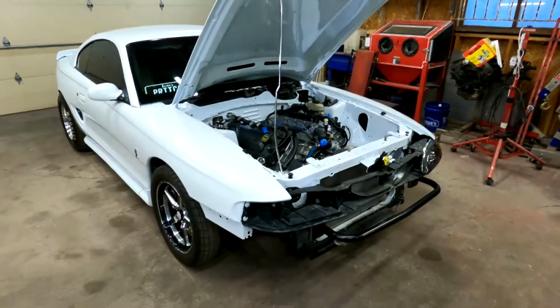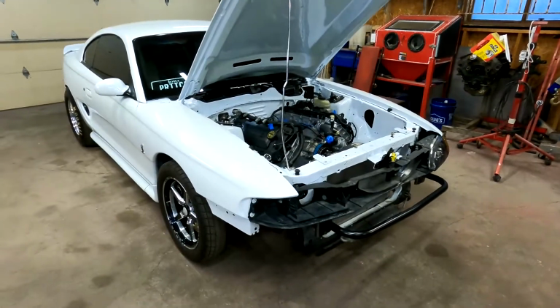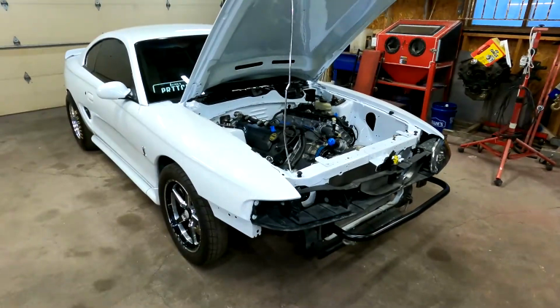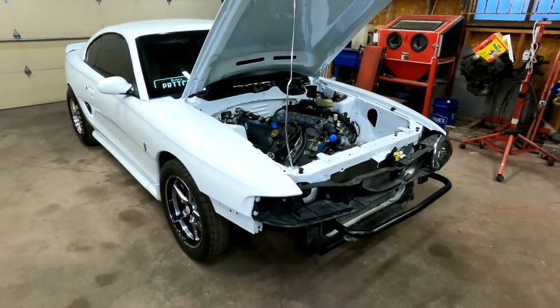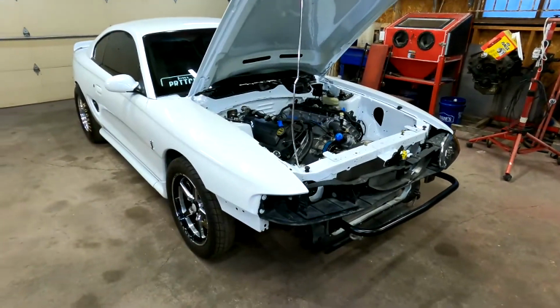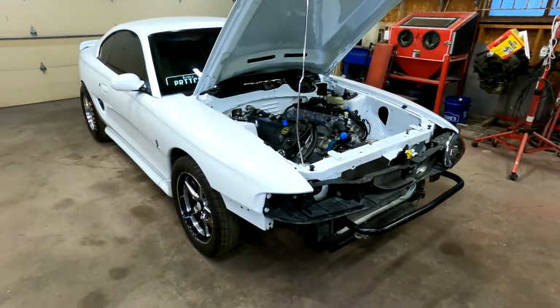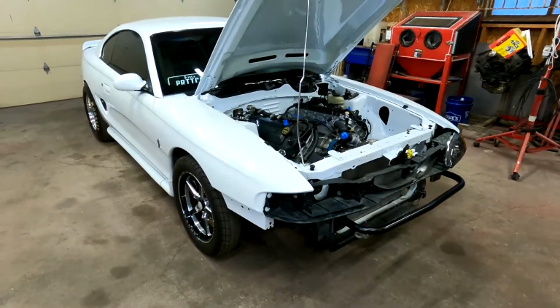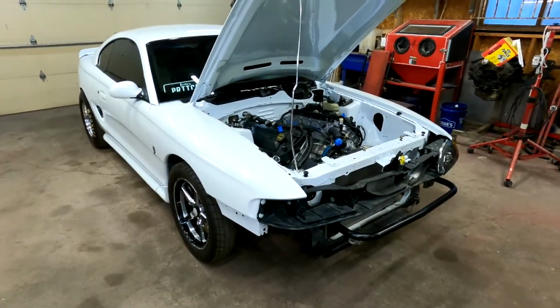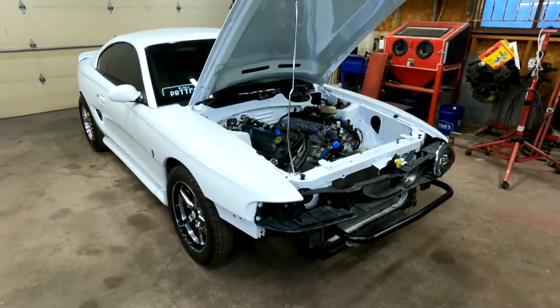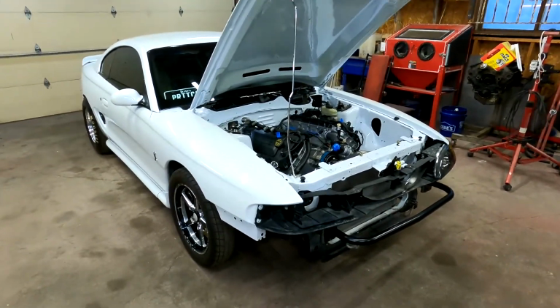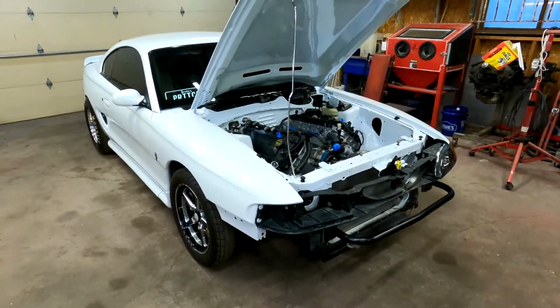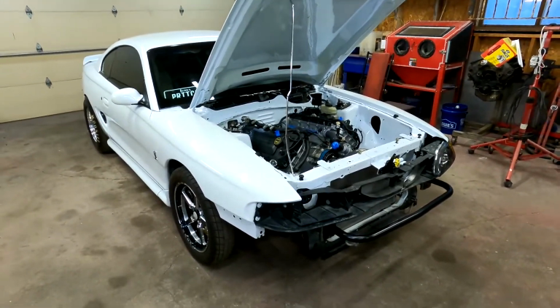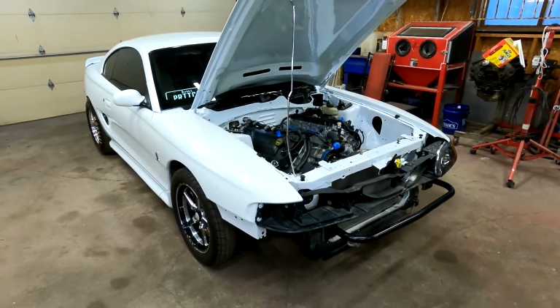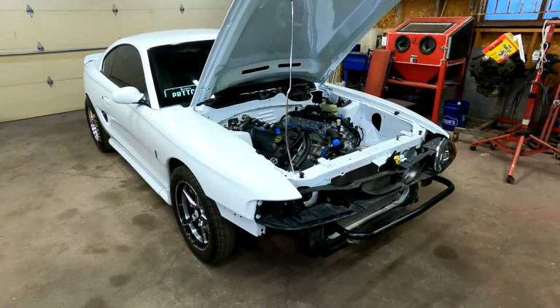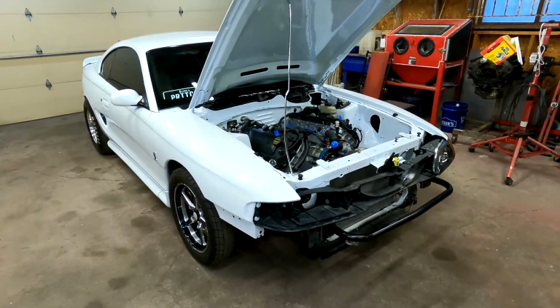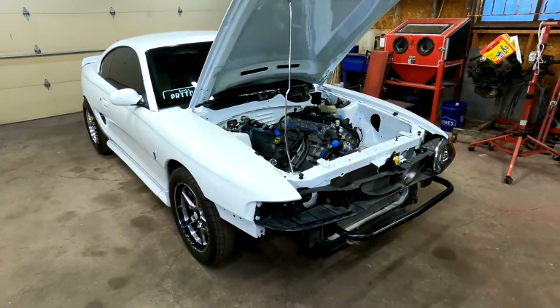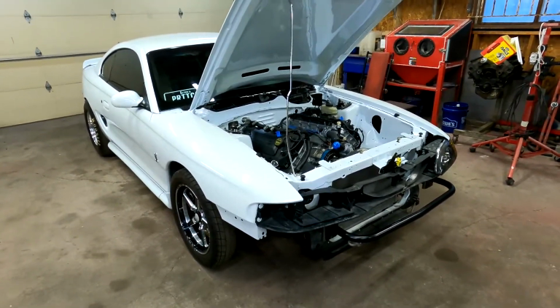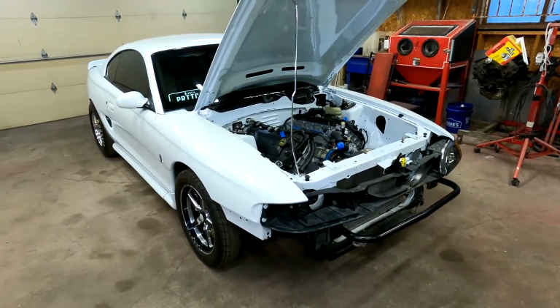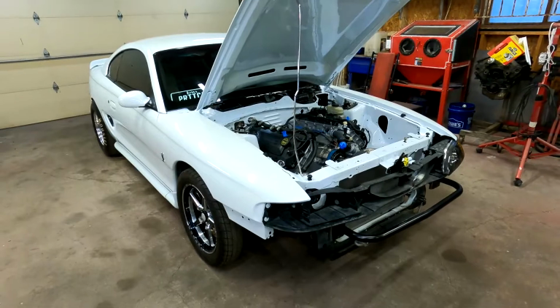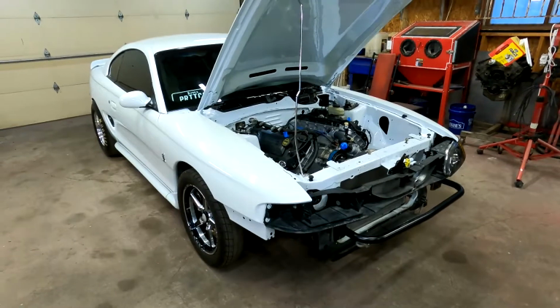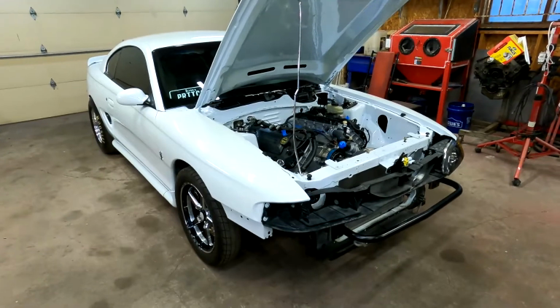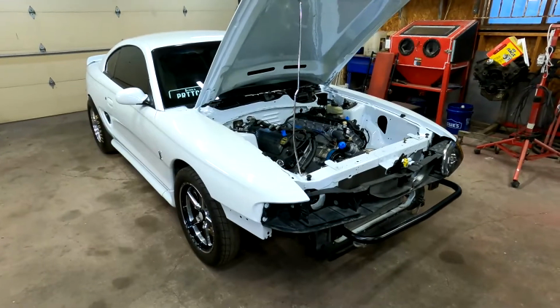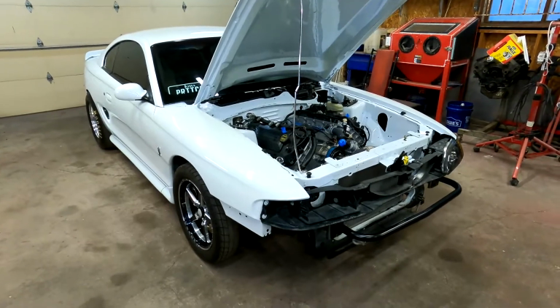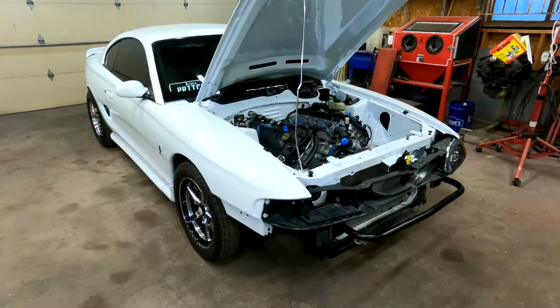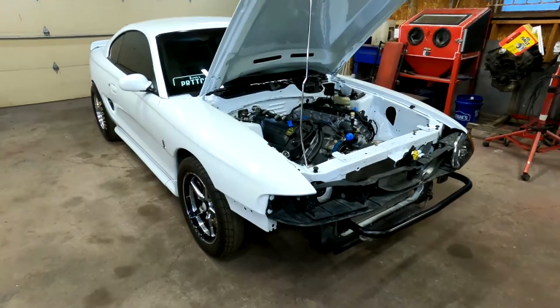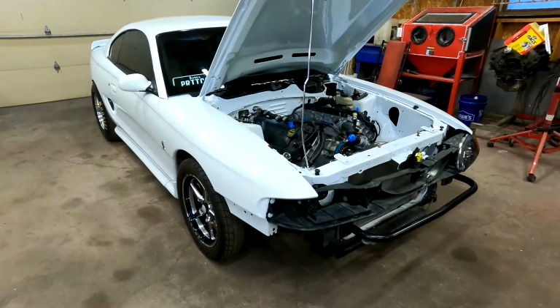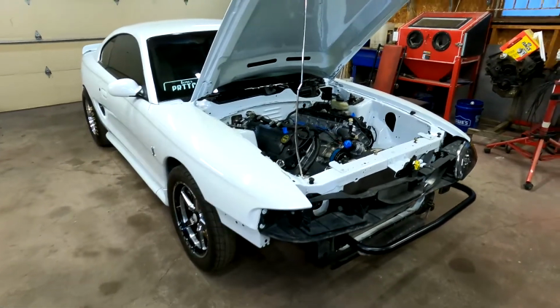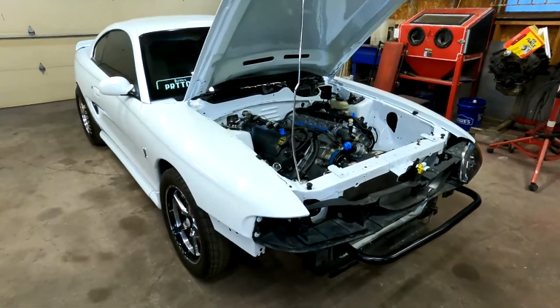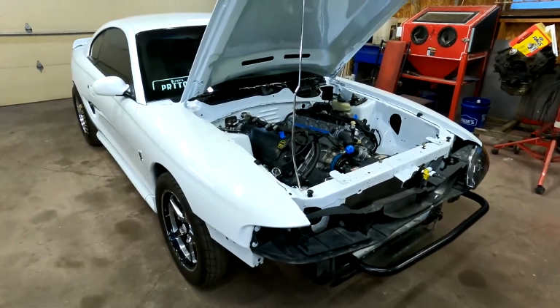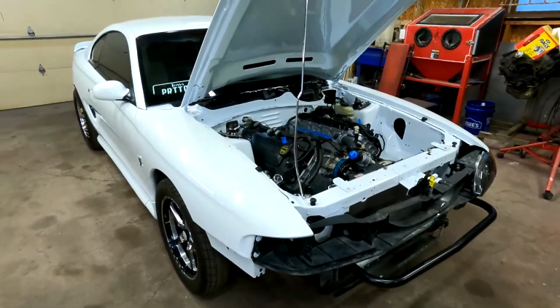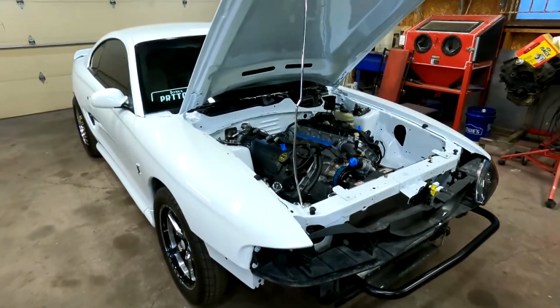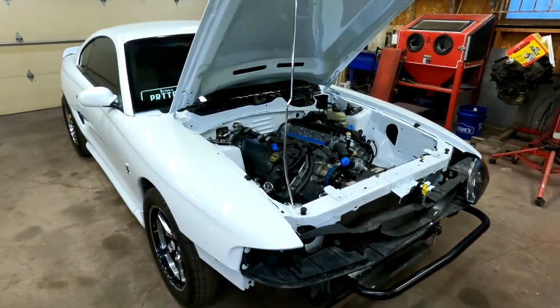Hey there you guys! Welcome back to the Duggan Racecraft YouTube channel. On this episode, this Coyote Swapped Cobra gets twin turbos.